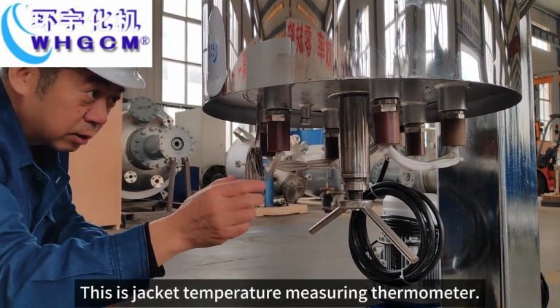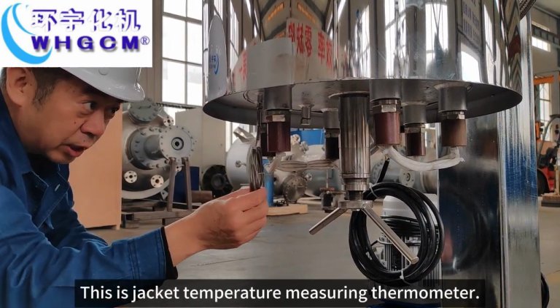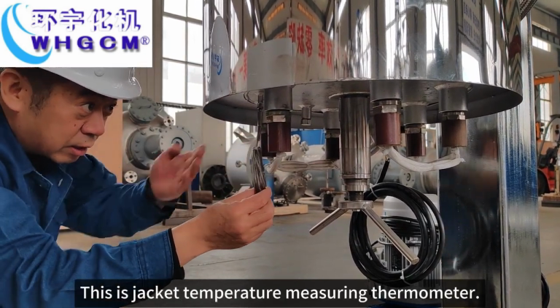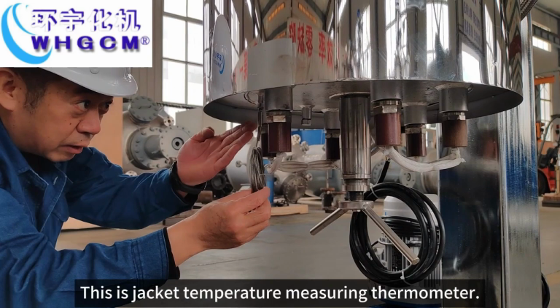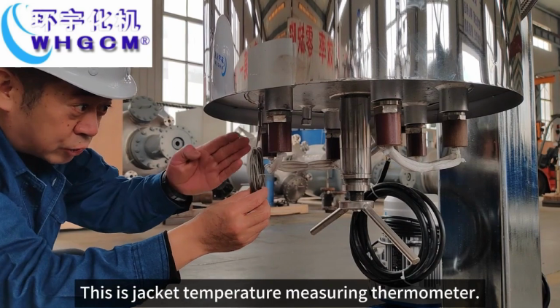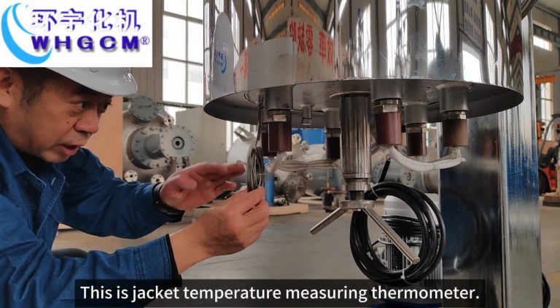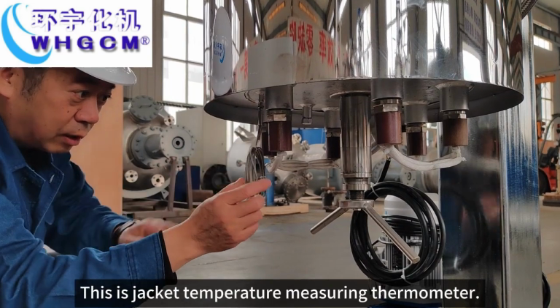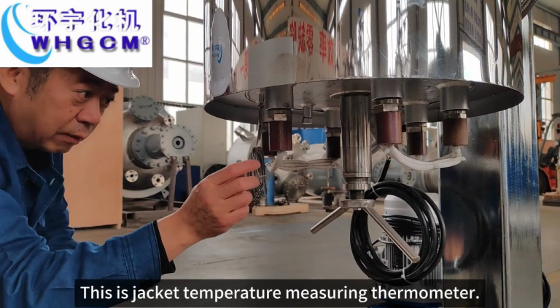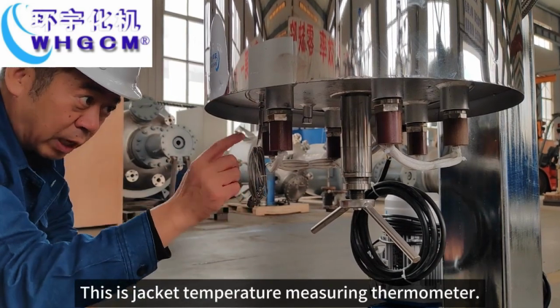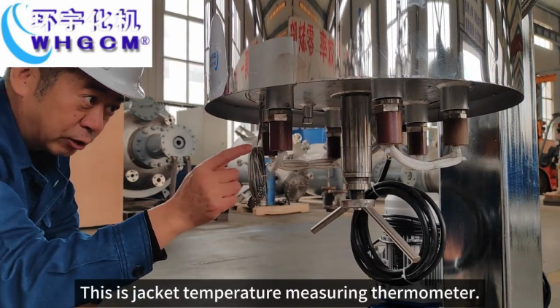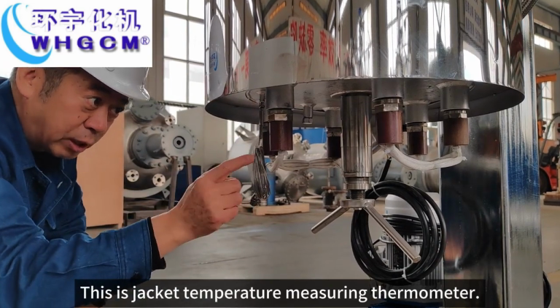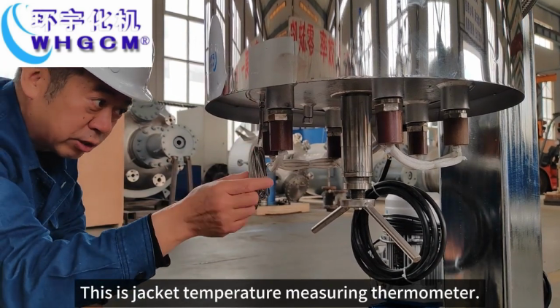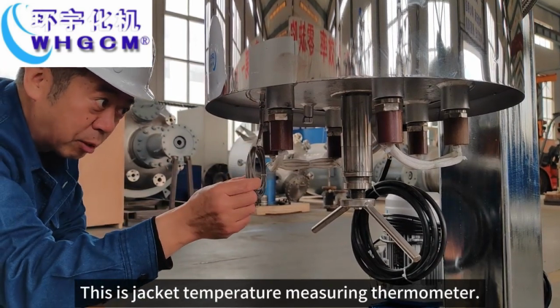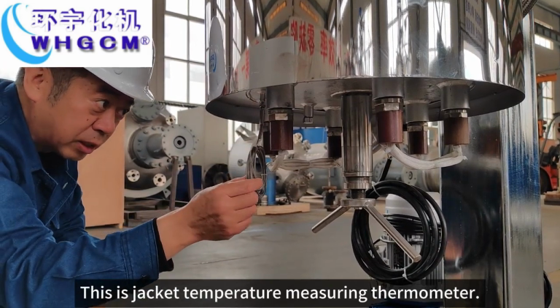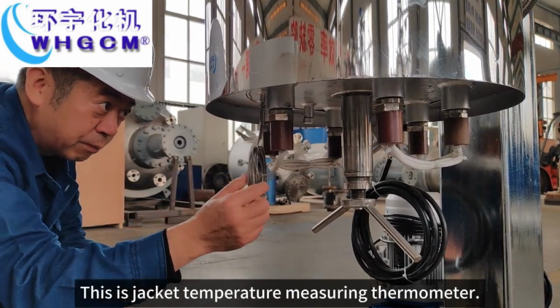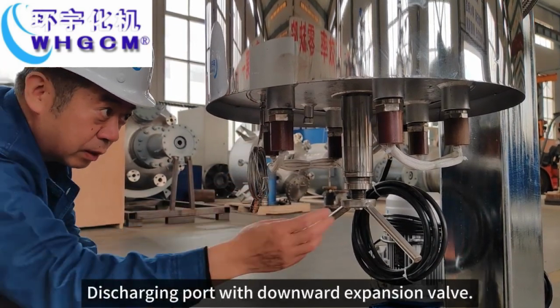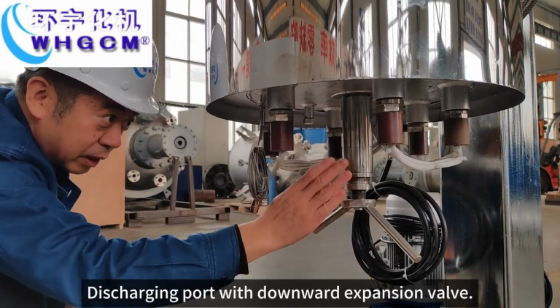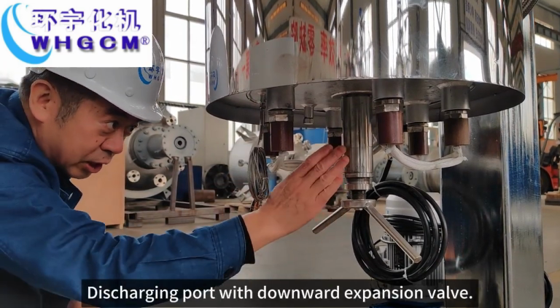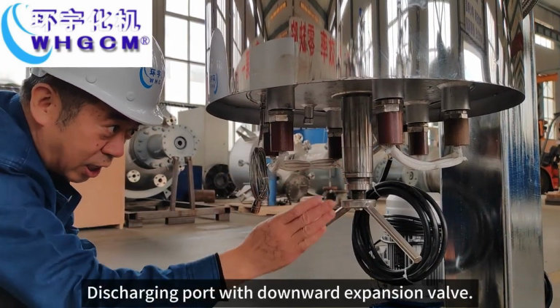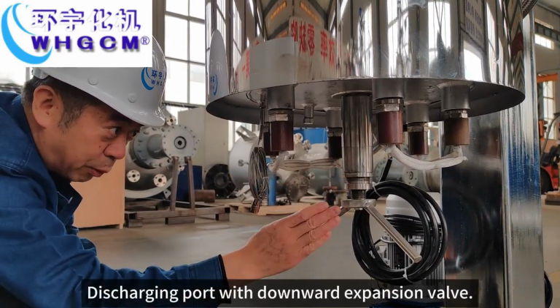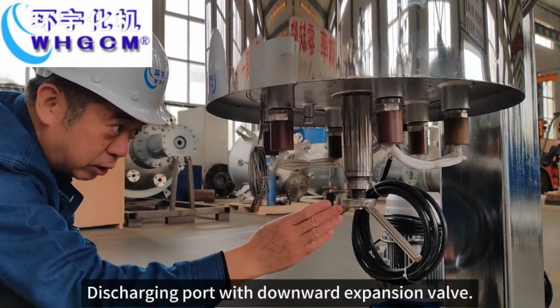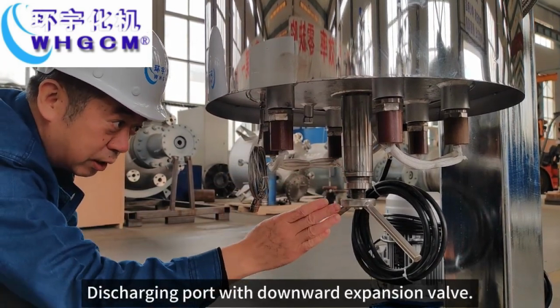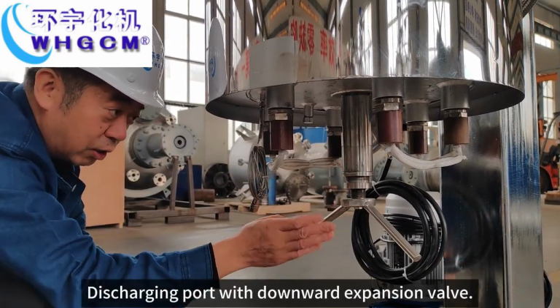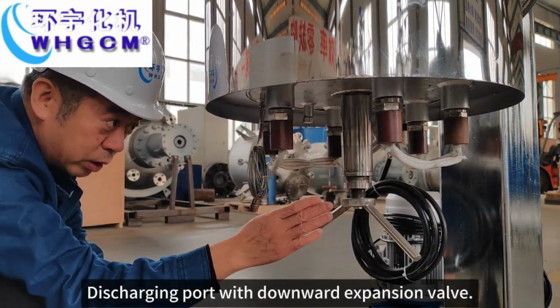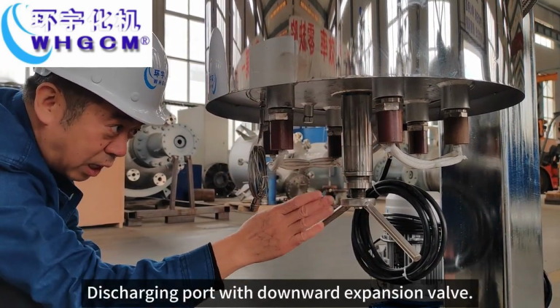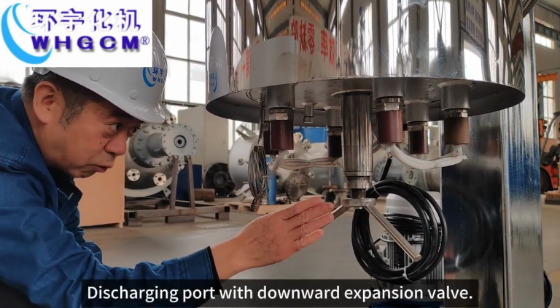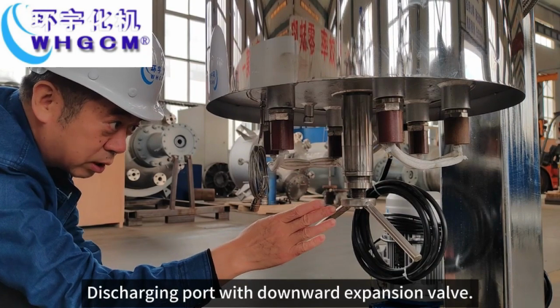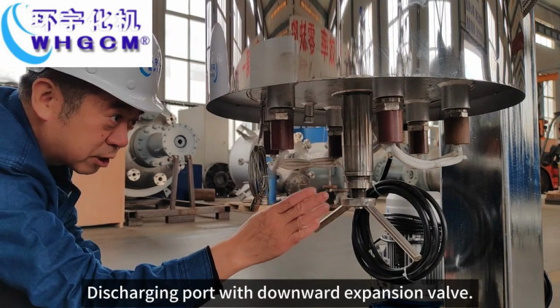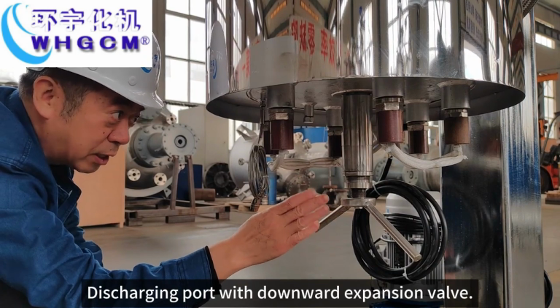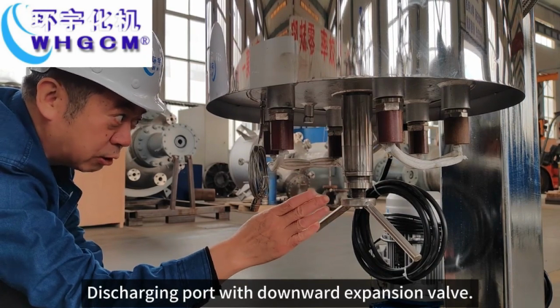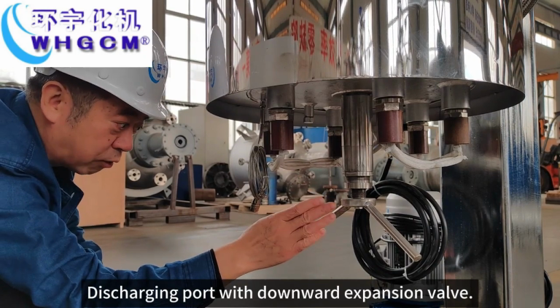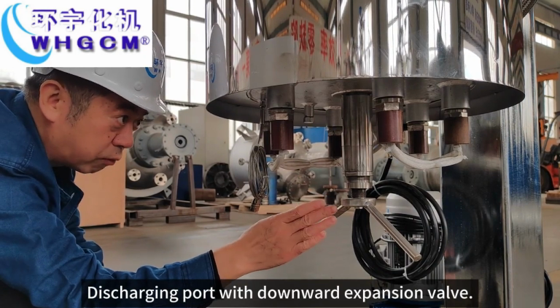This is the jacketed temperature measuring thermometer. This charging port with downward expansion valve.